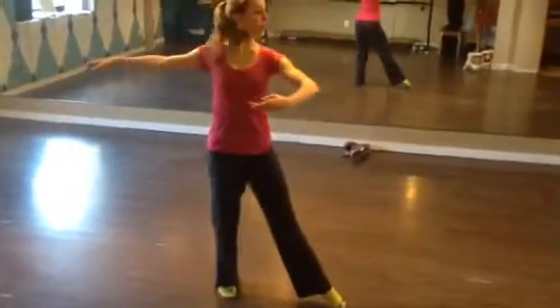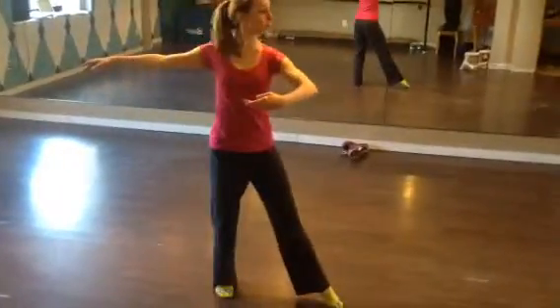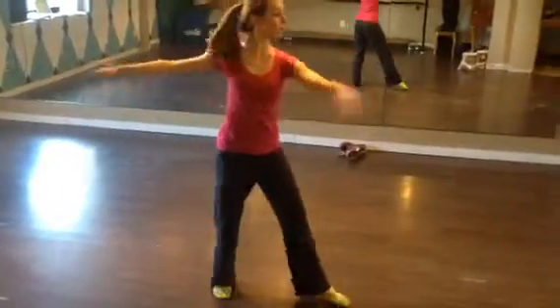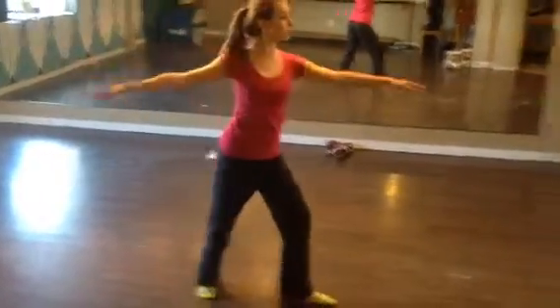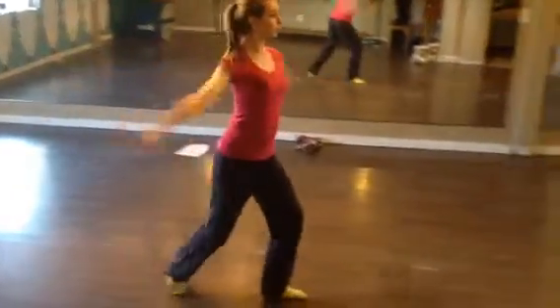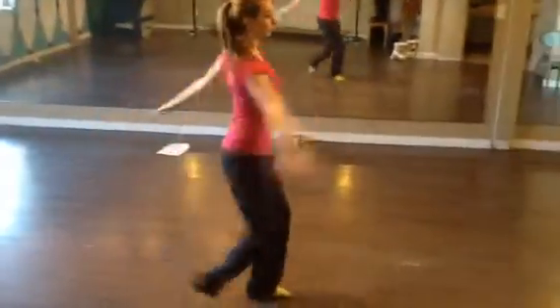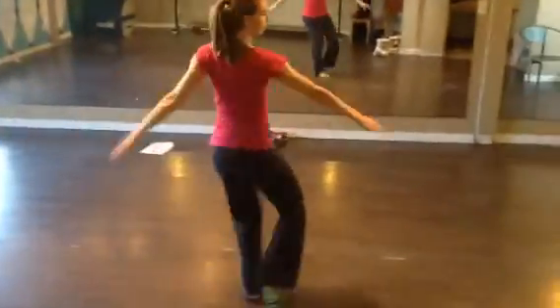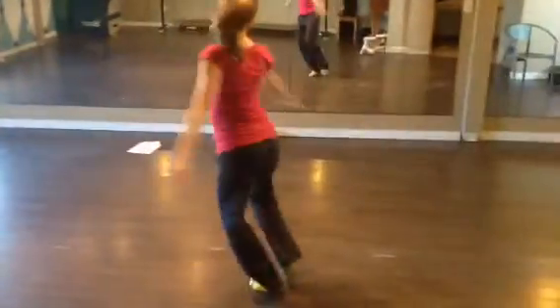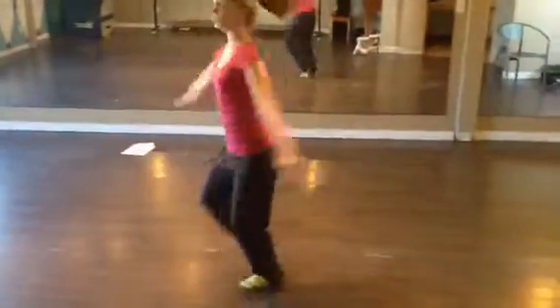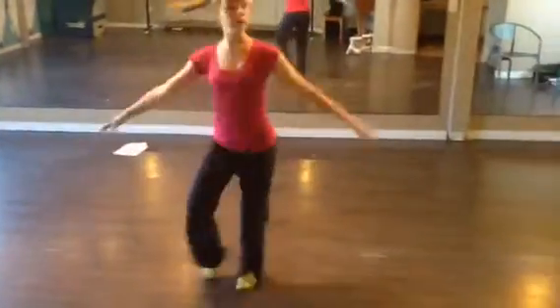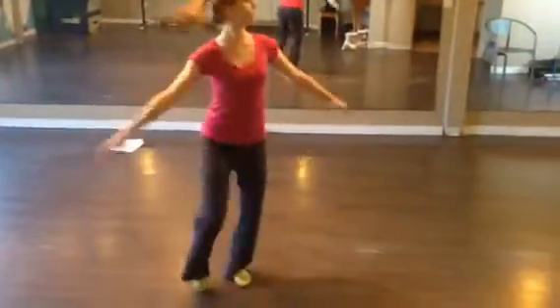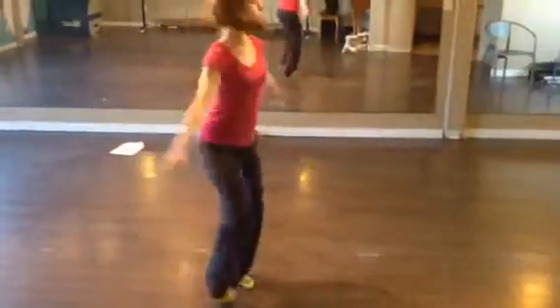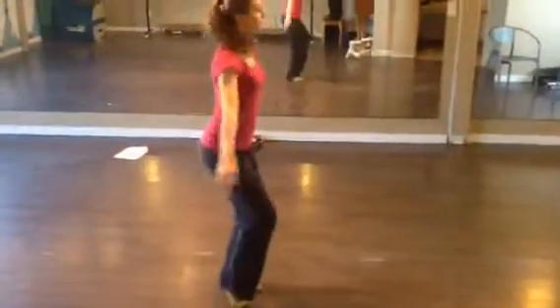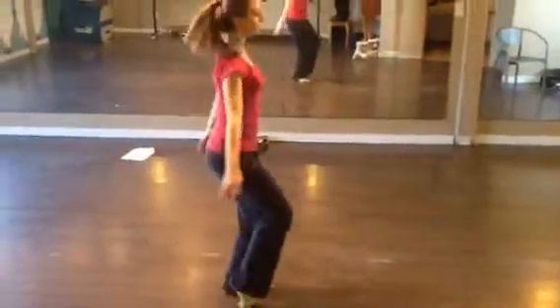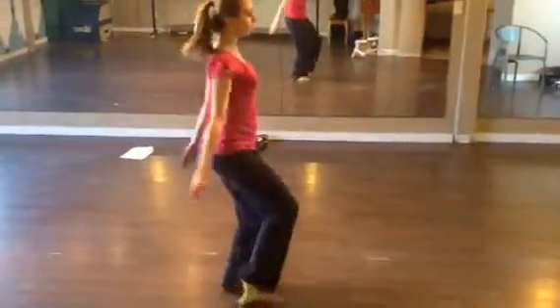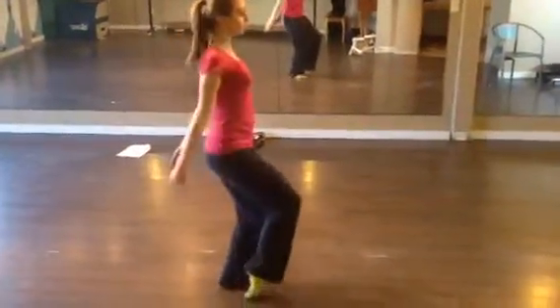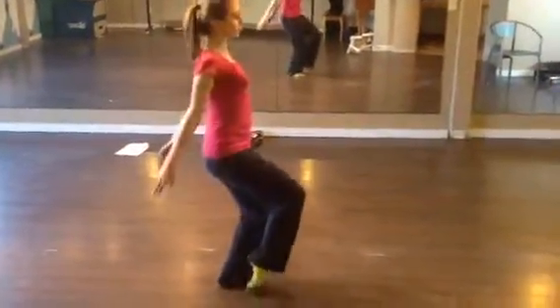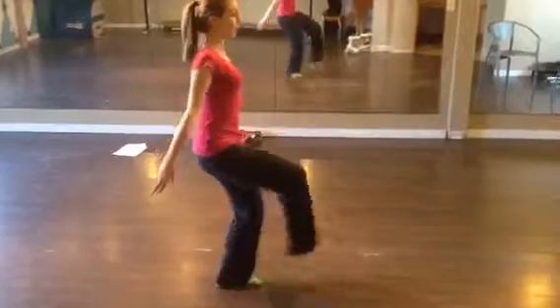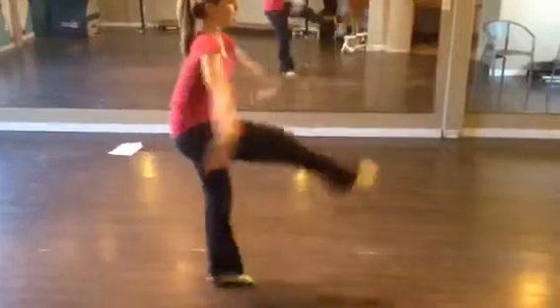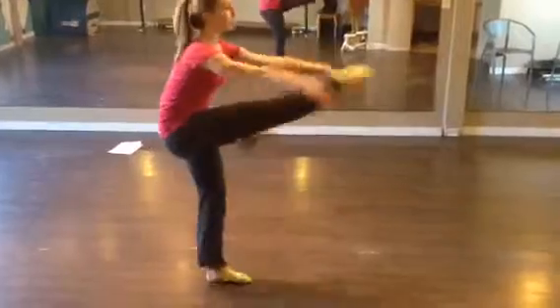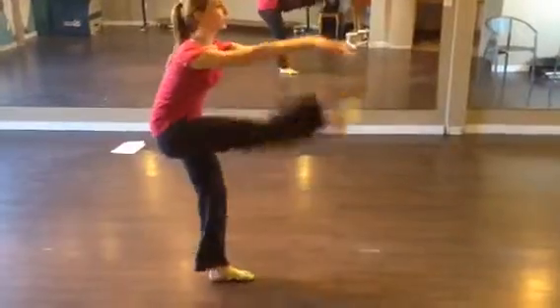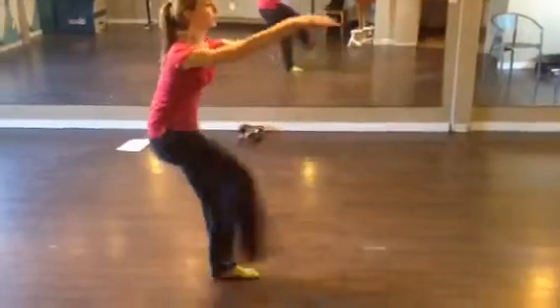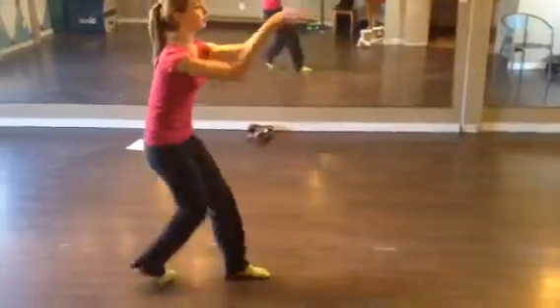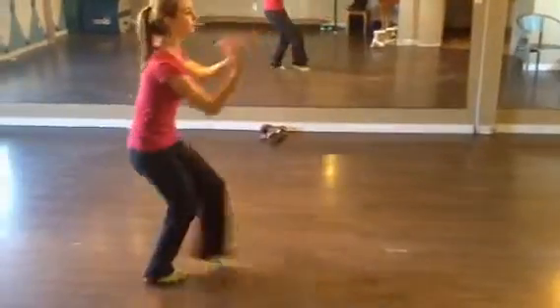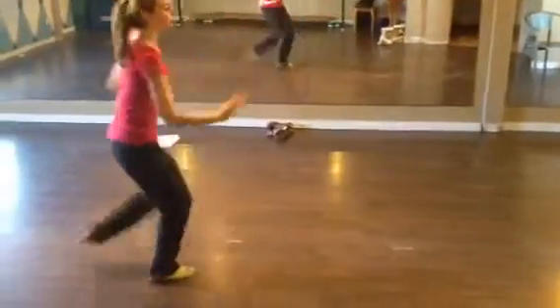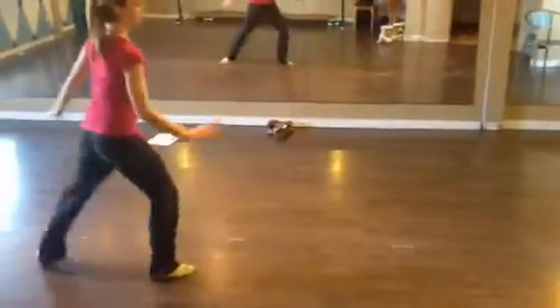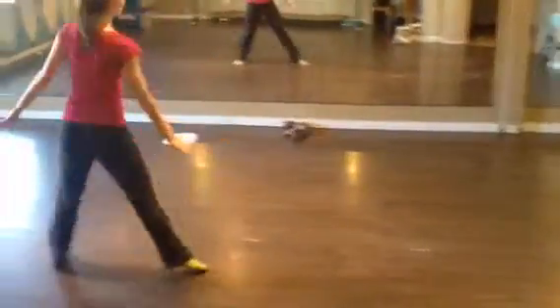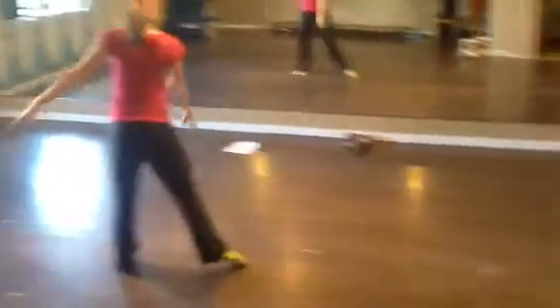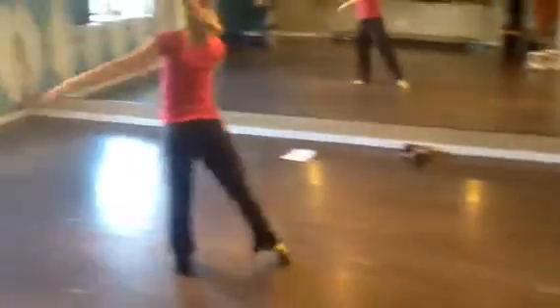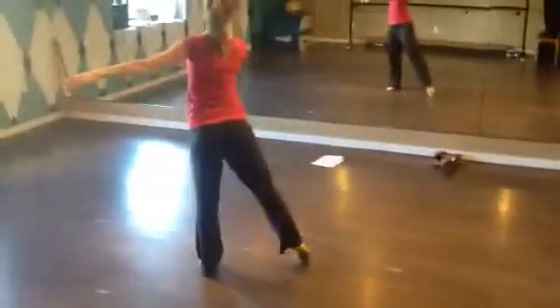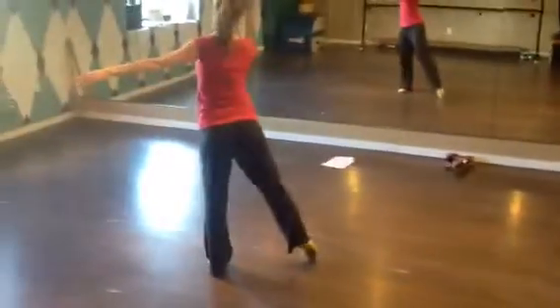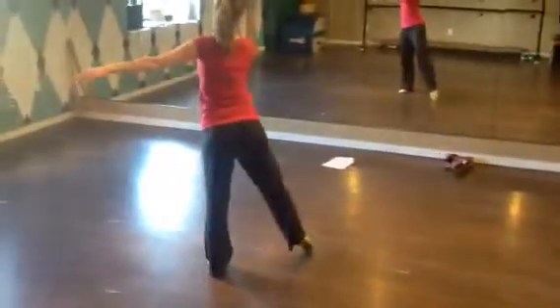Prepare, turn 1, 2, kick 3, step, step, prepare, 4.